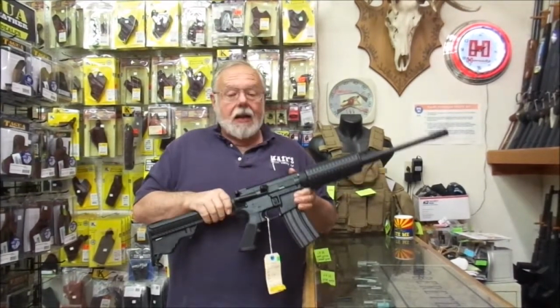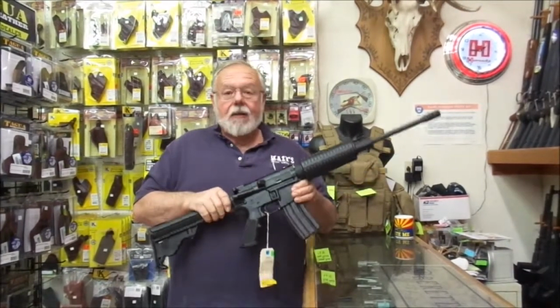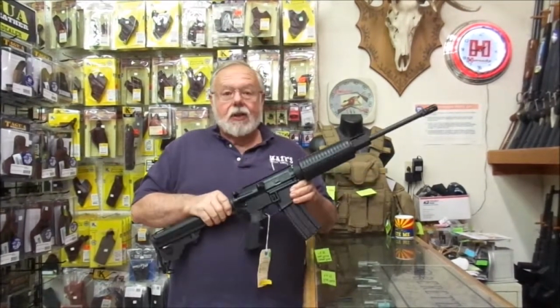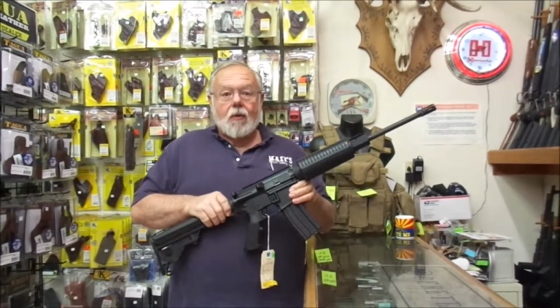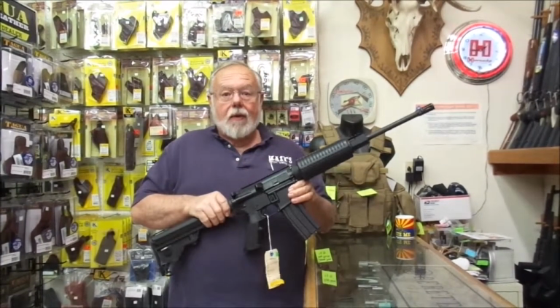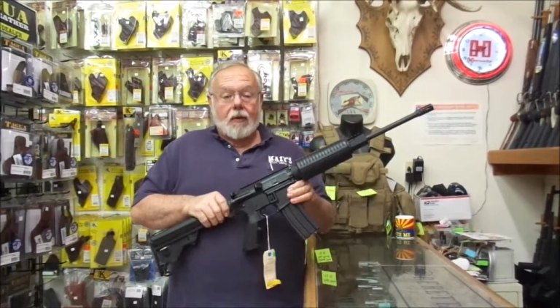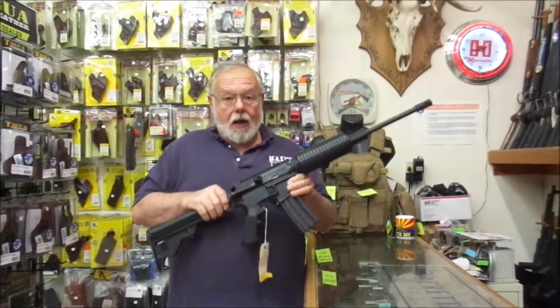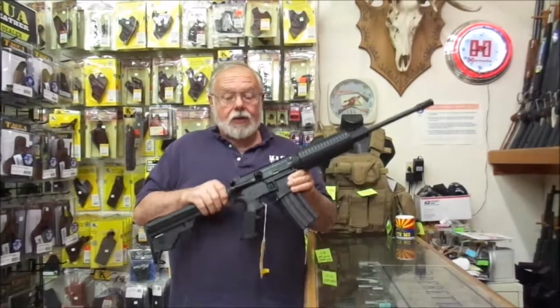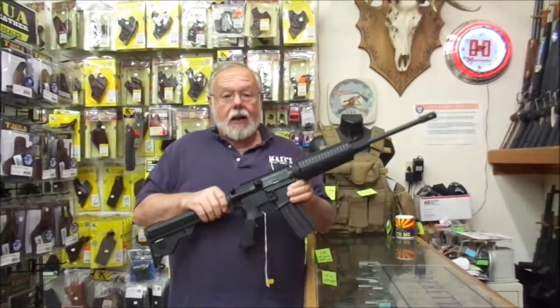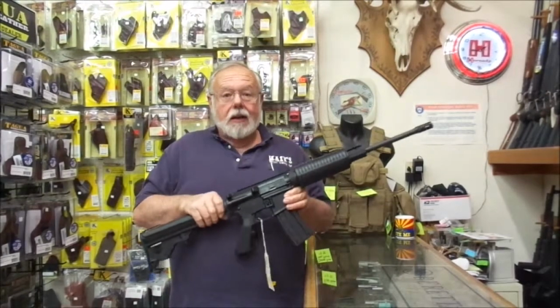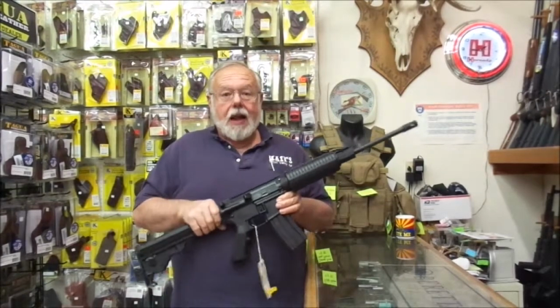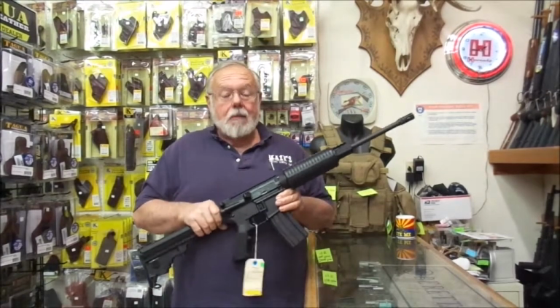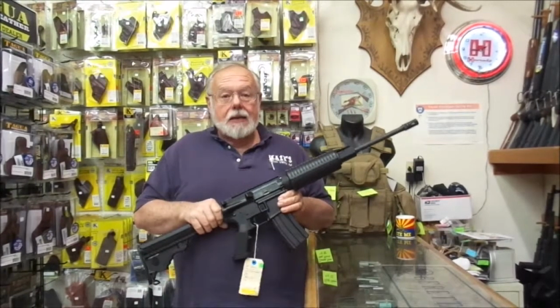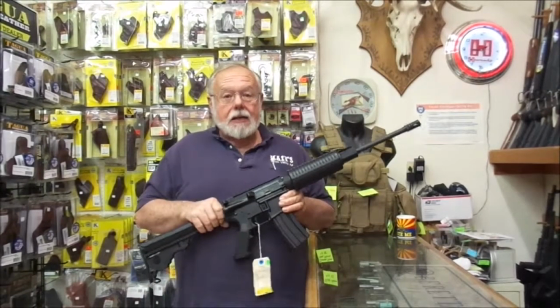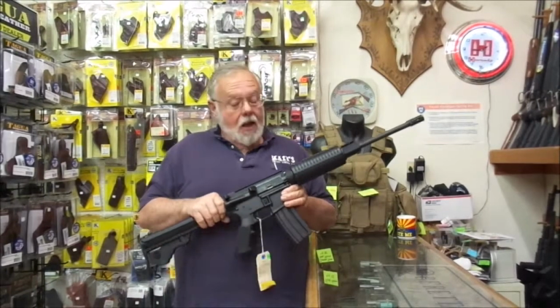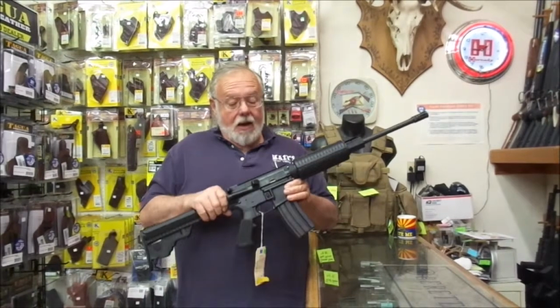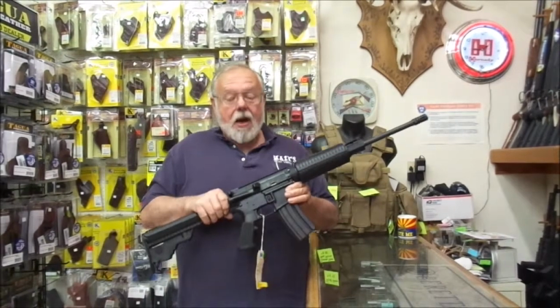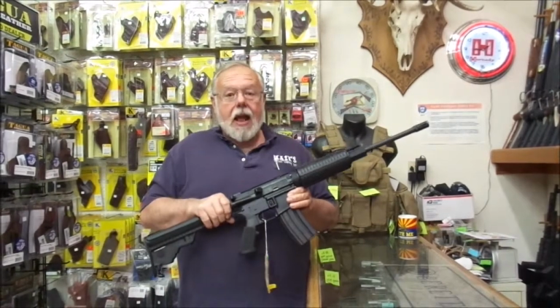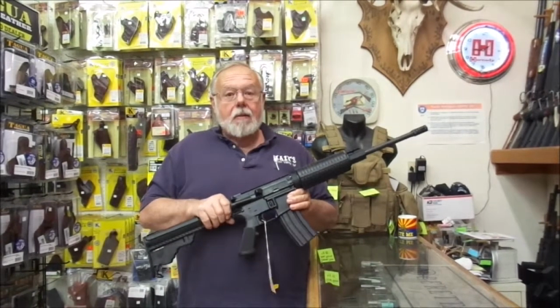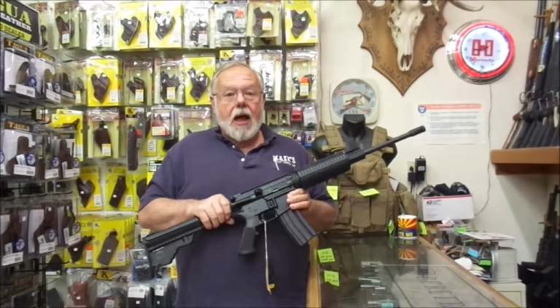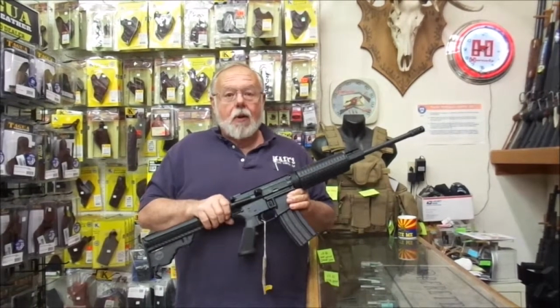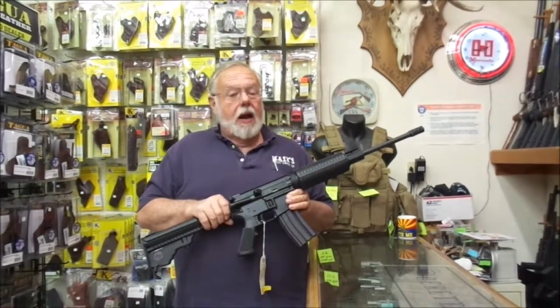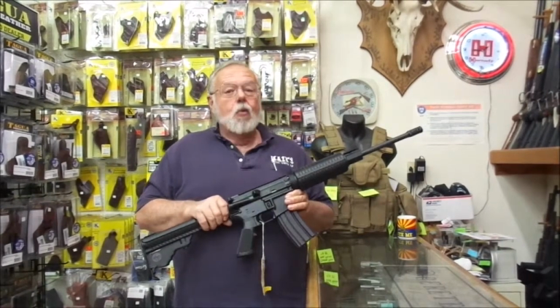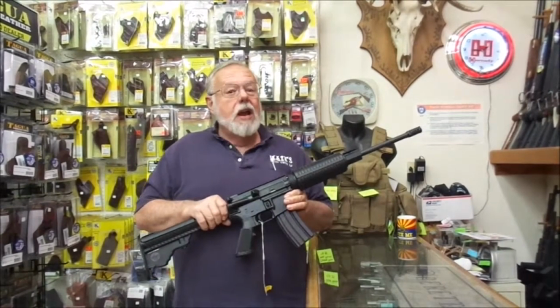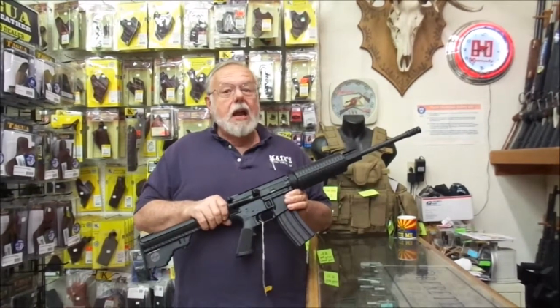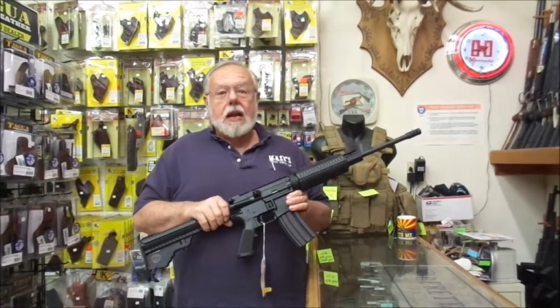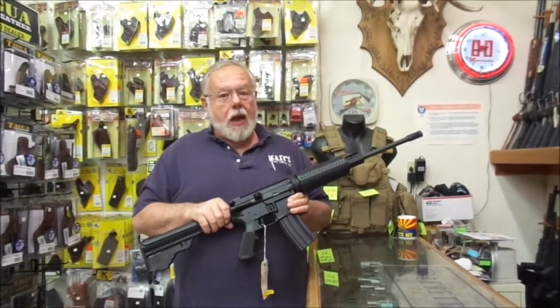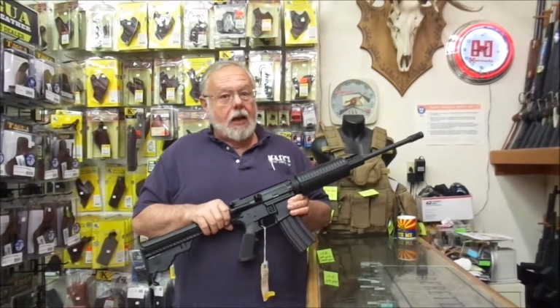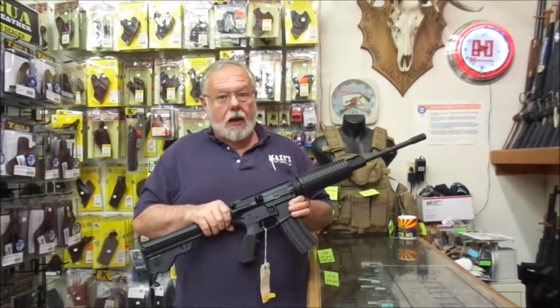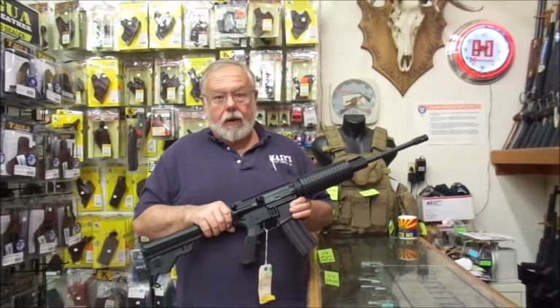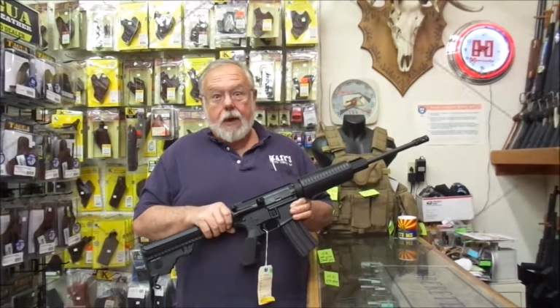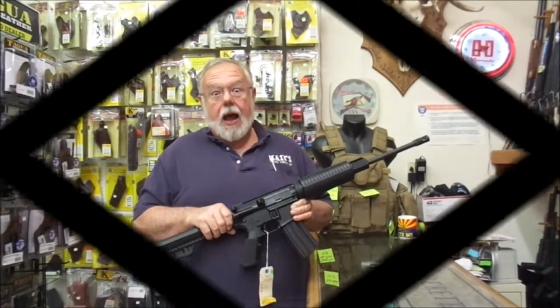Magnificent rifle on sale today at Mazys. Come on down and buy one and really make Hillary mad.